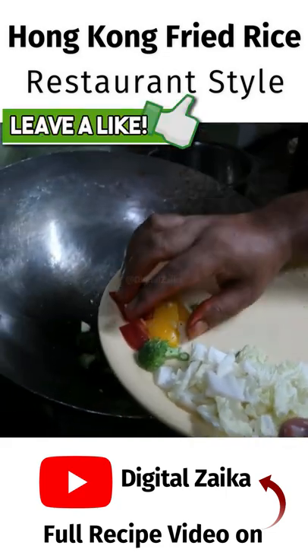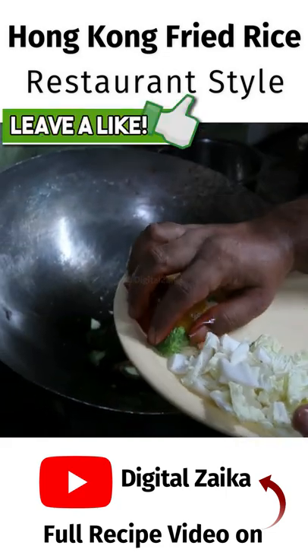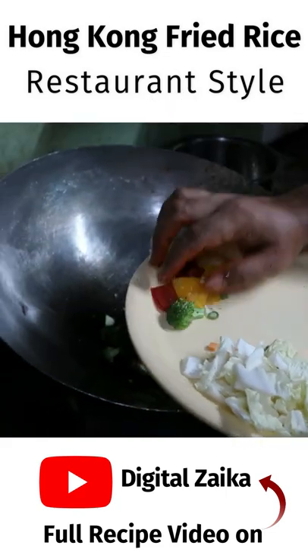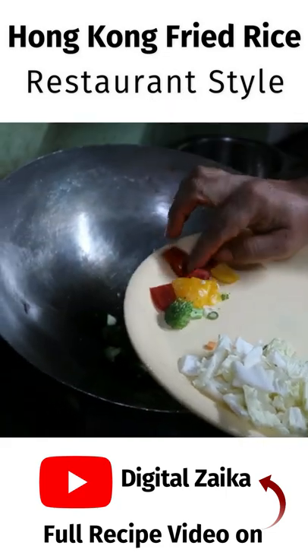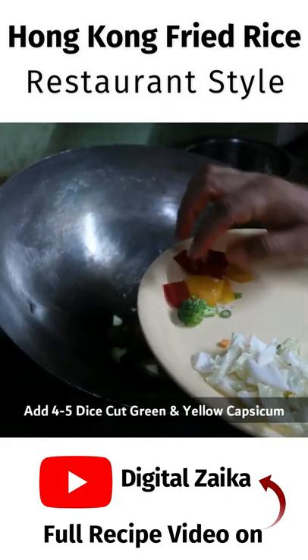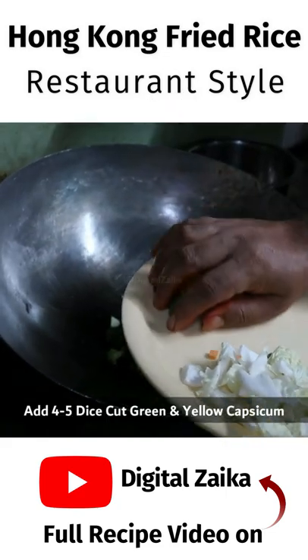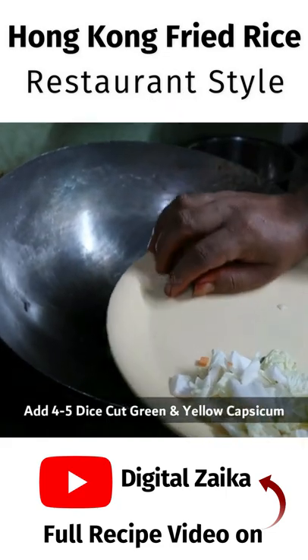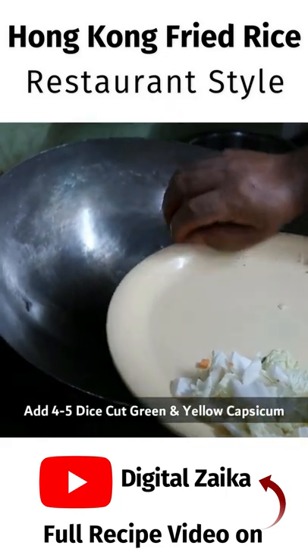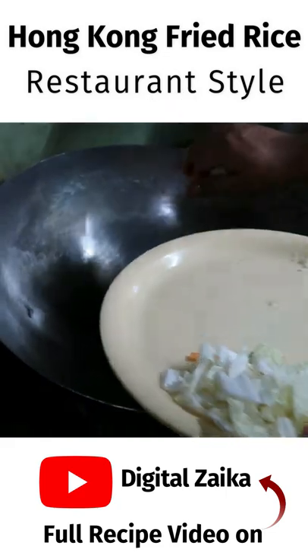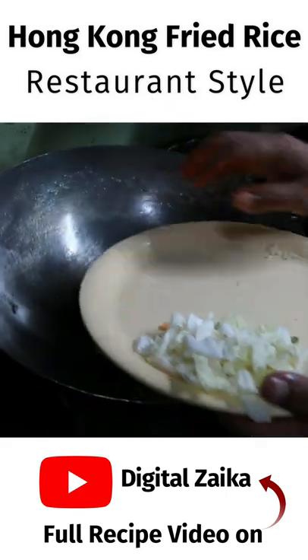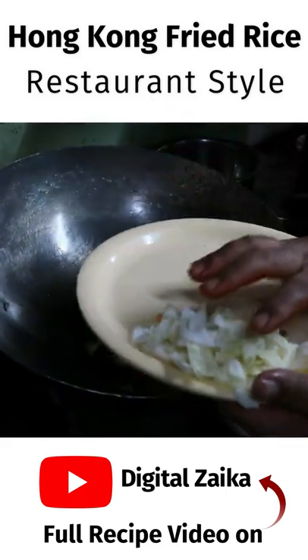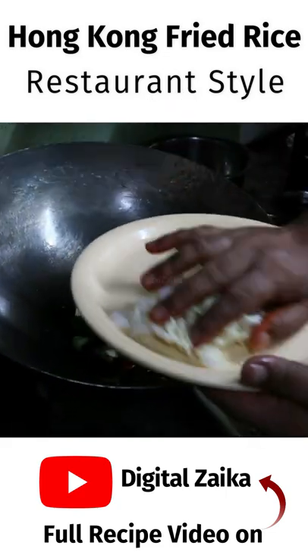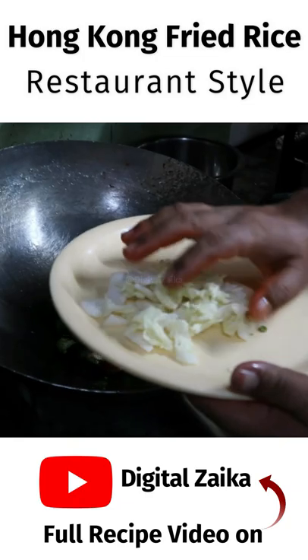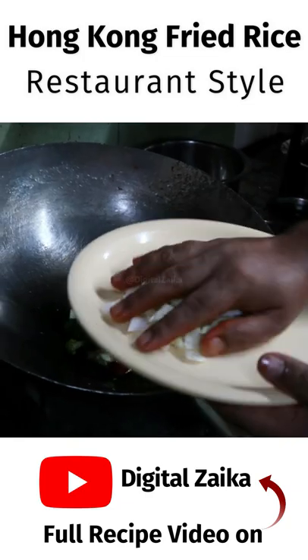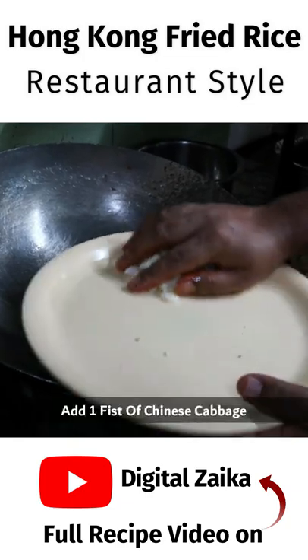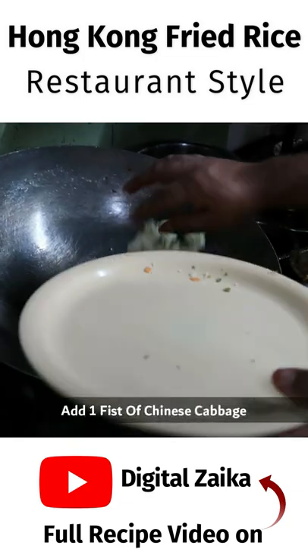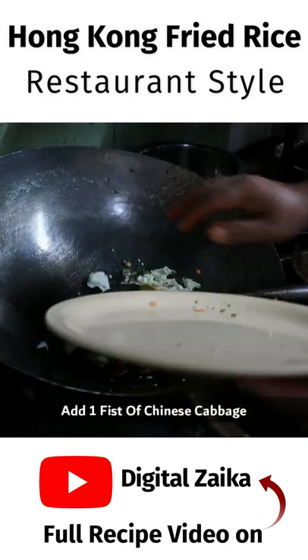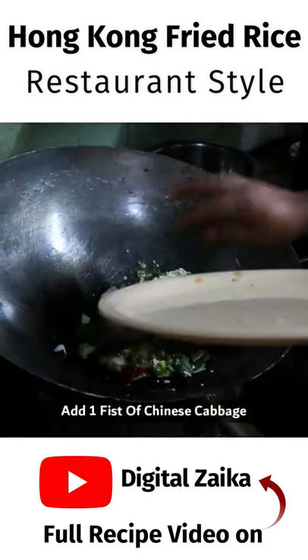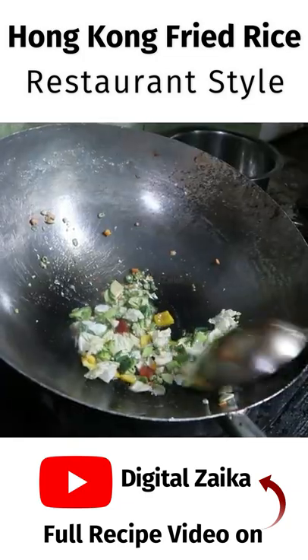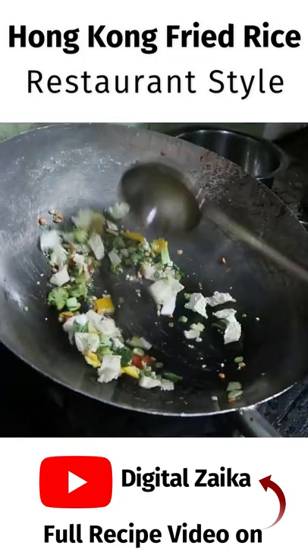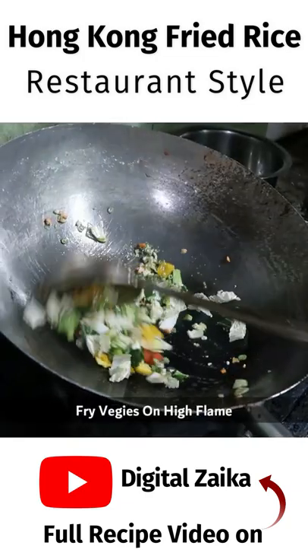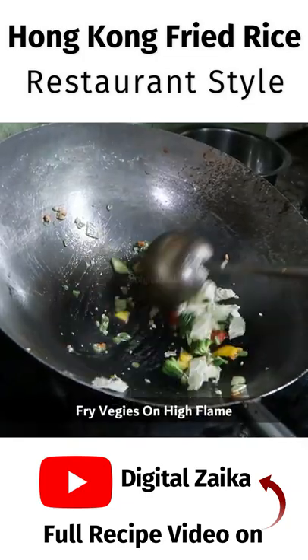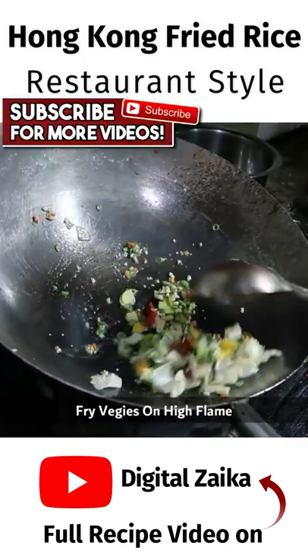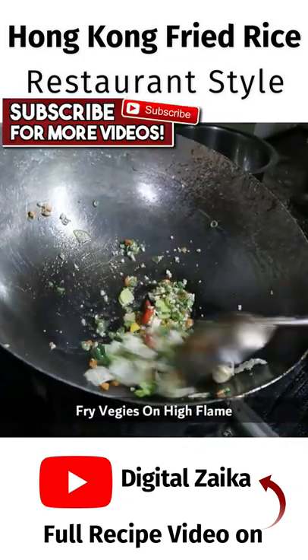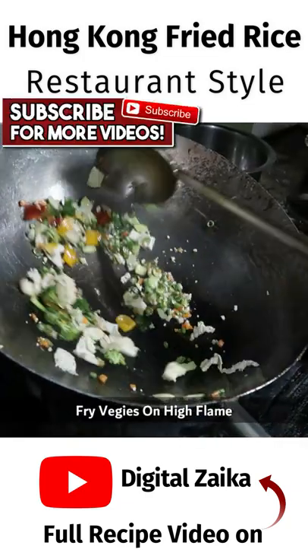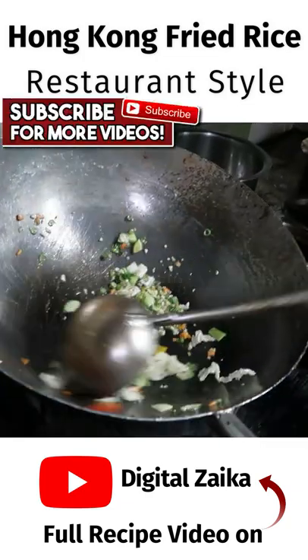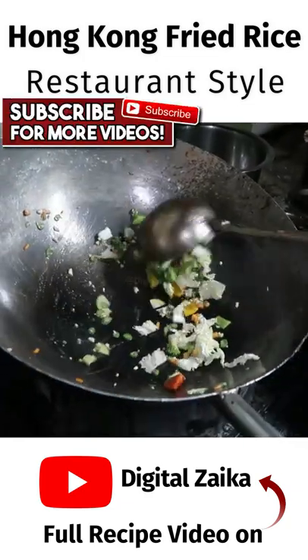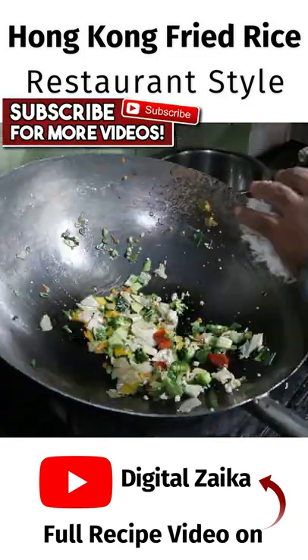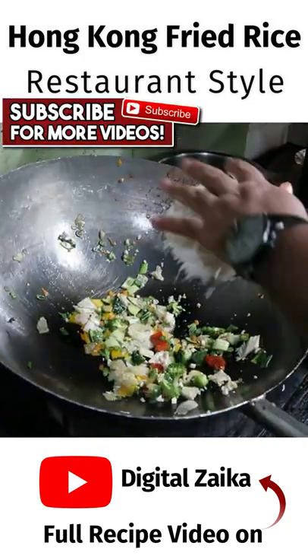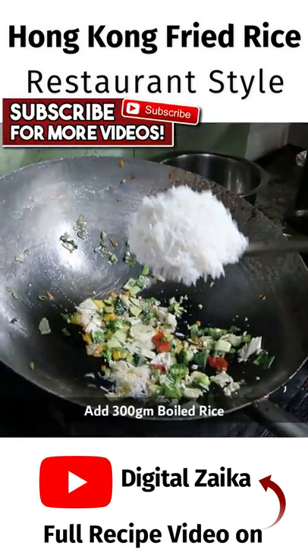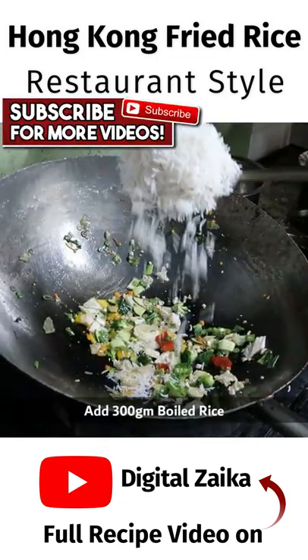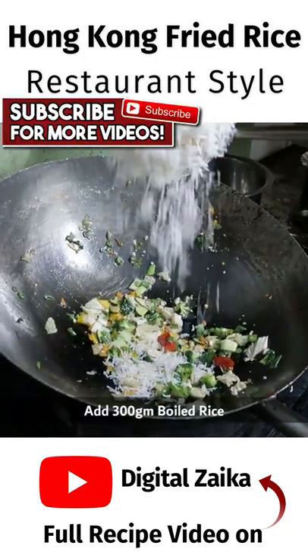We will add red and yellow capsicum and we will add Chinese cabbage. We will add all the veggies and then add boiled rice.